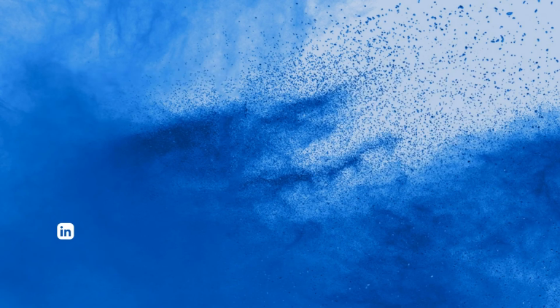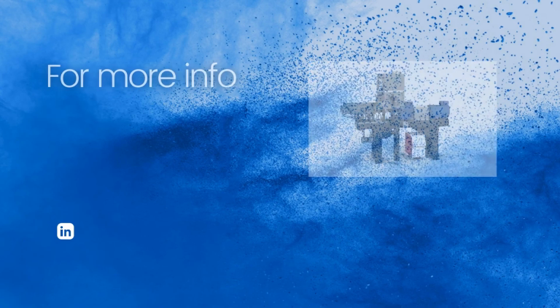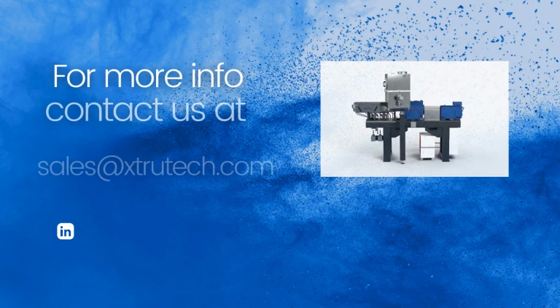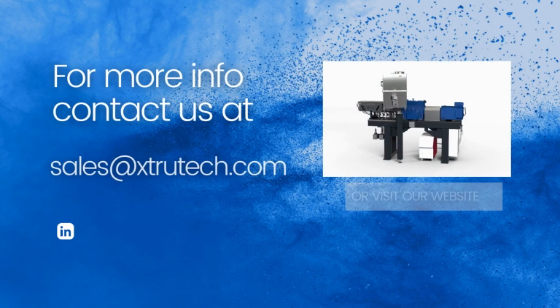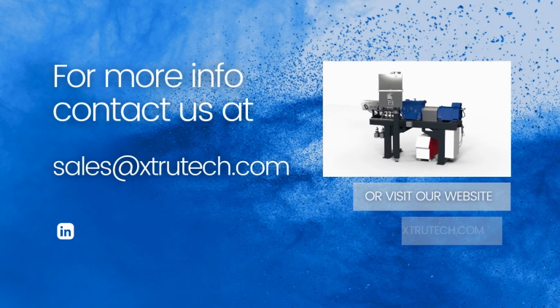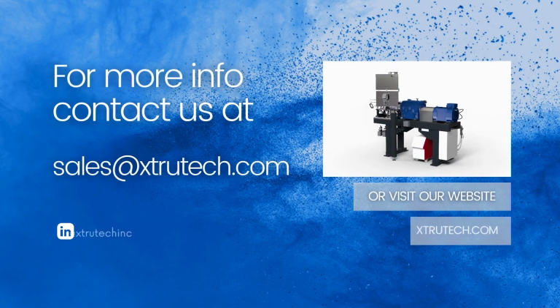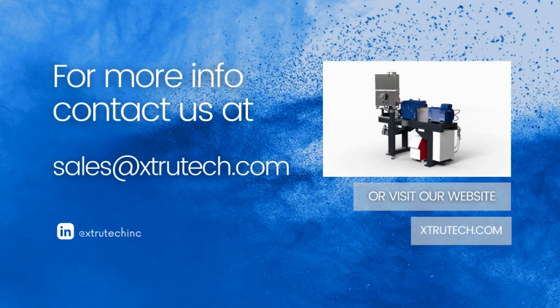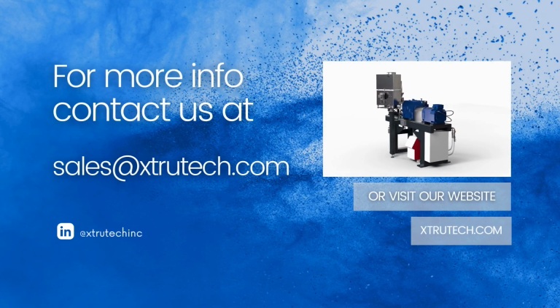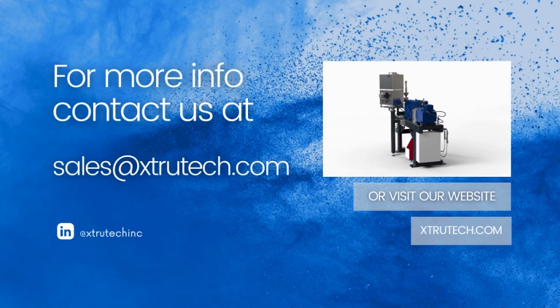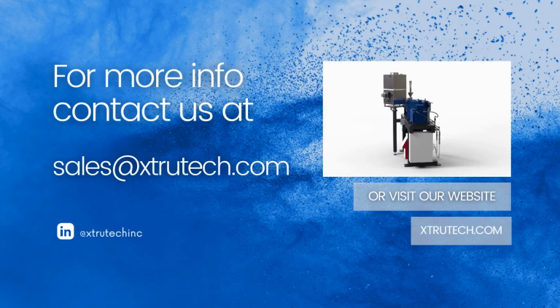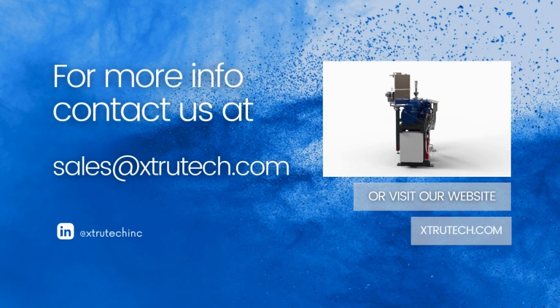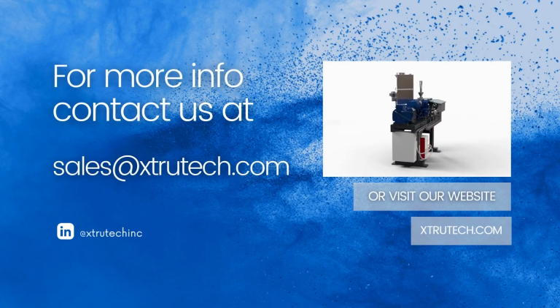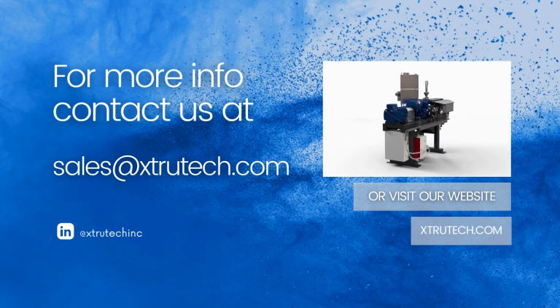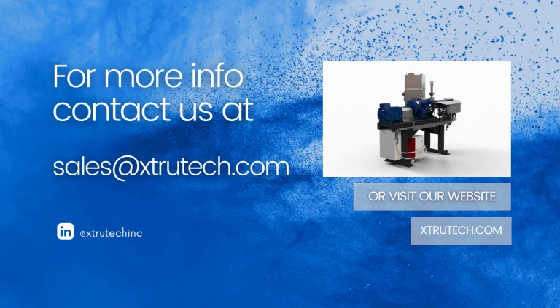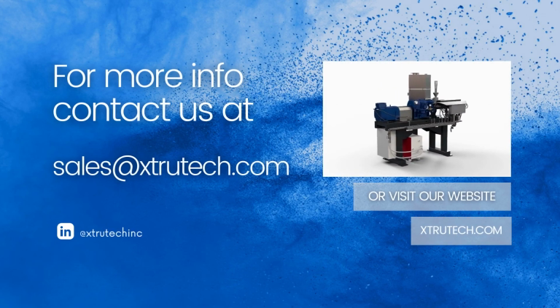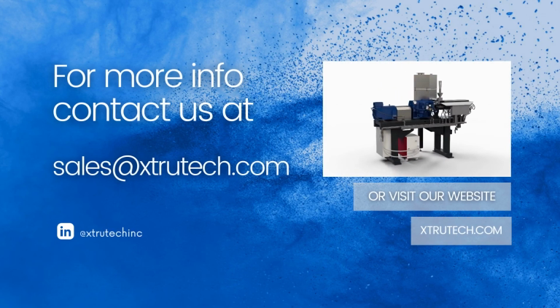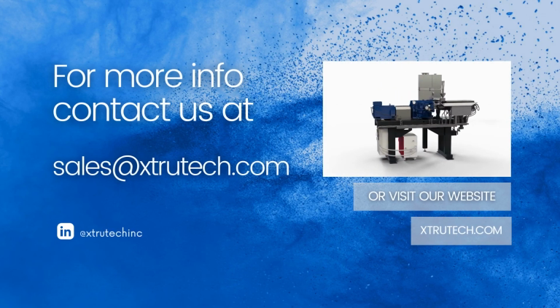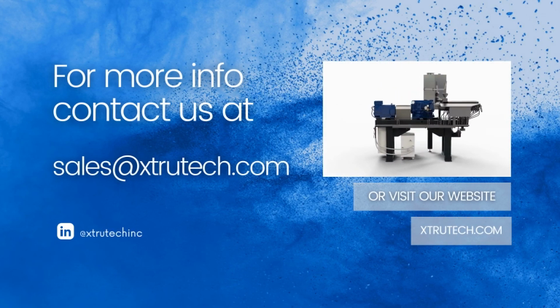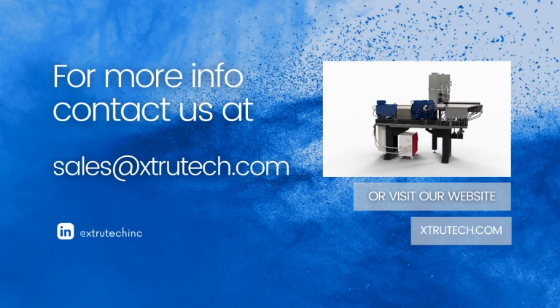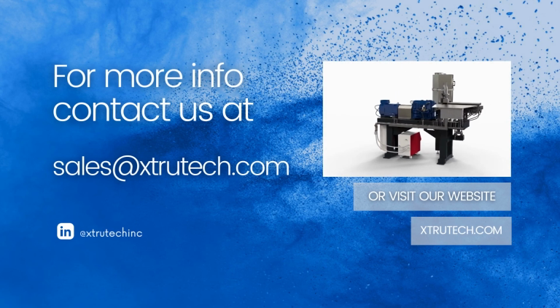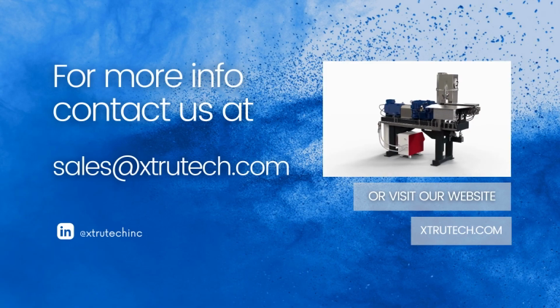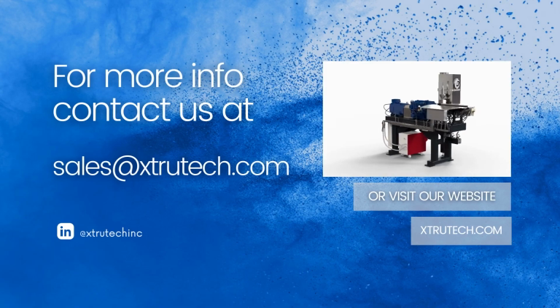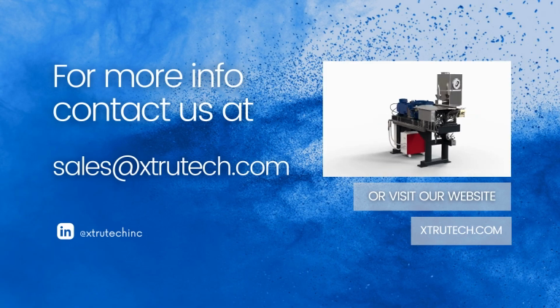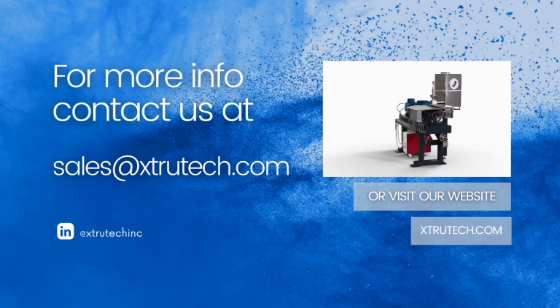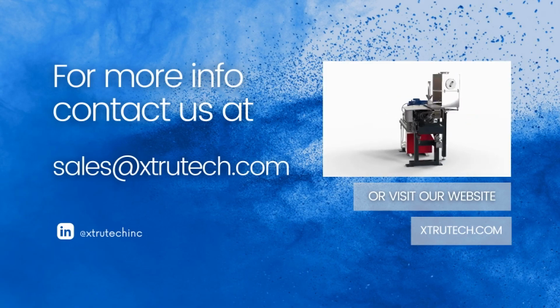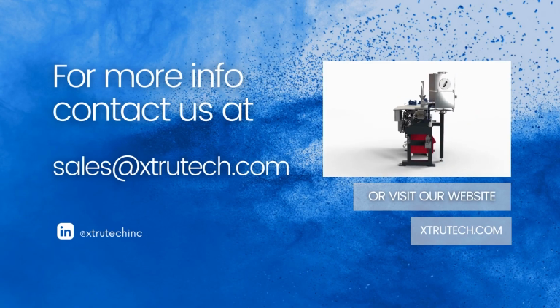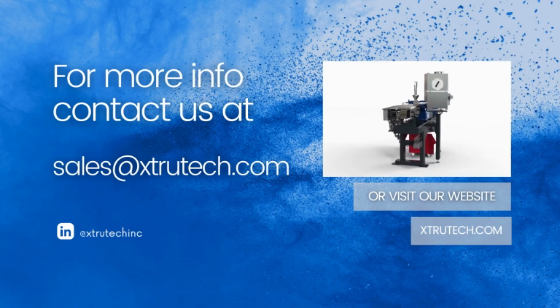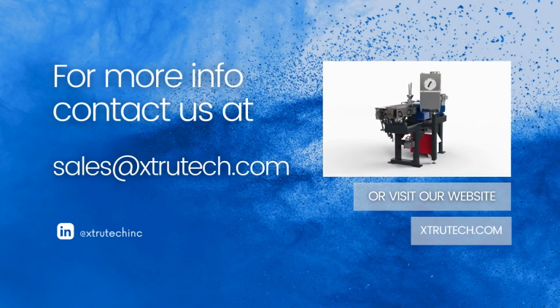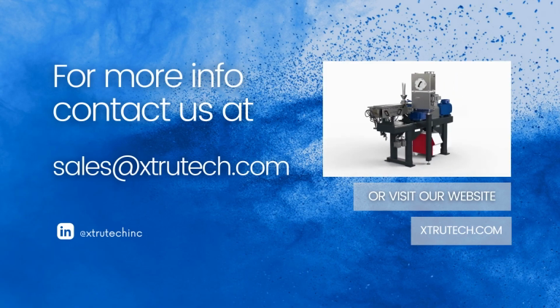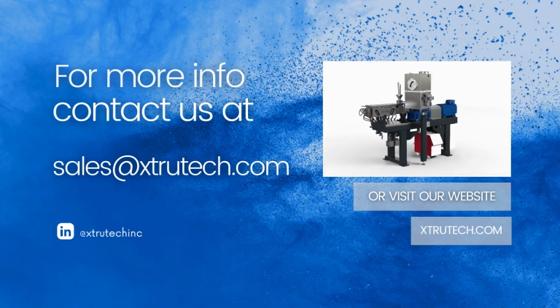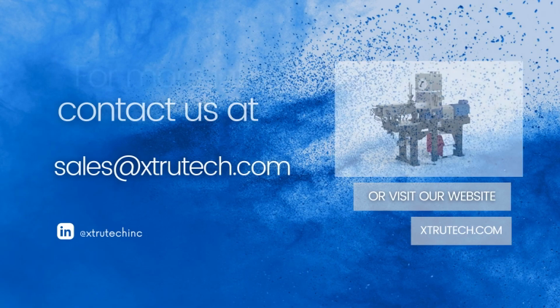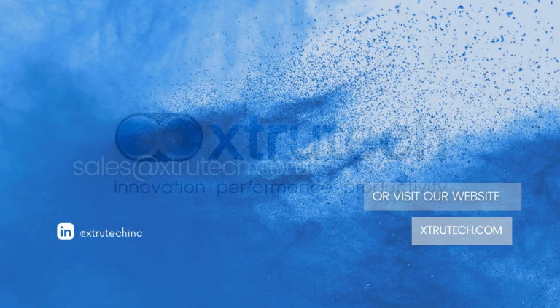The XTS range of twin screw extruders is designed by Extrutech for powder coatings.